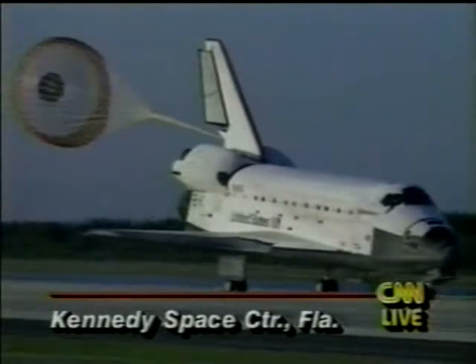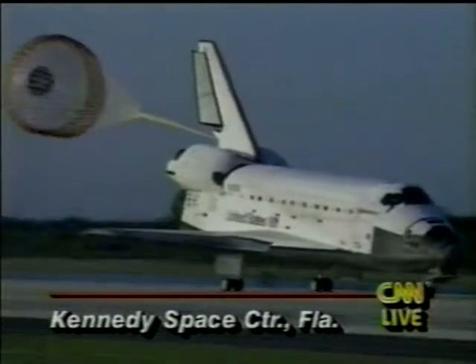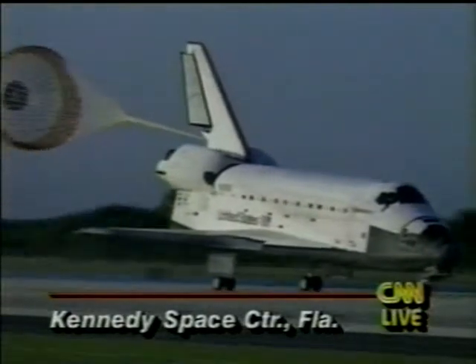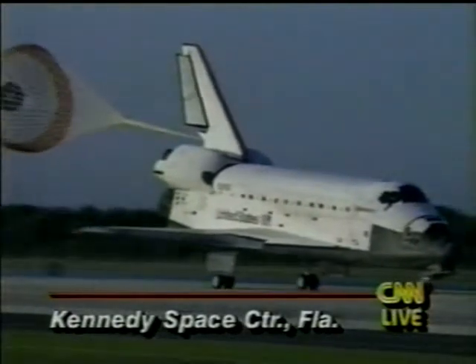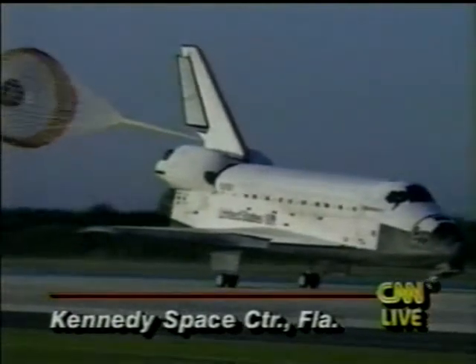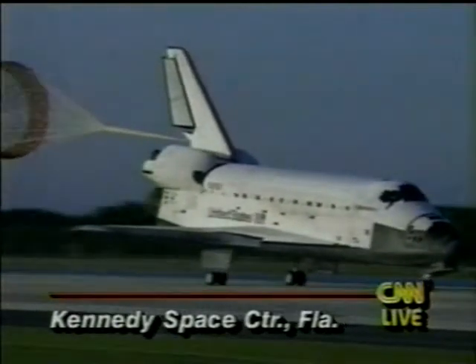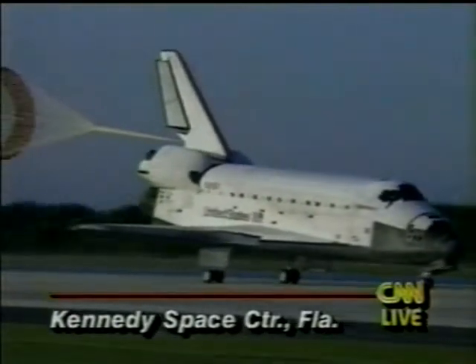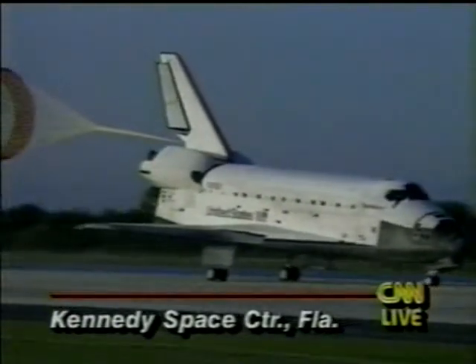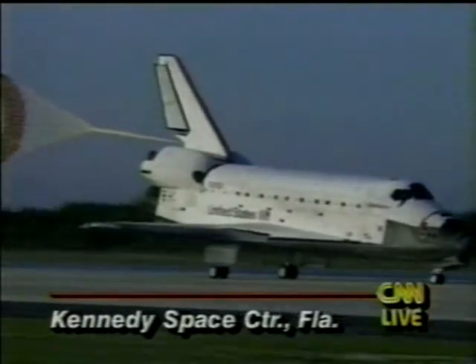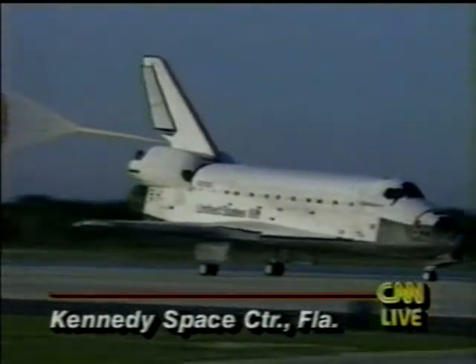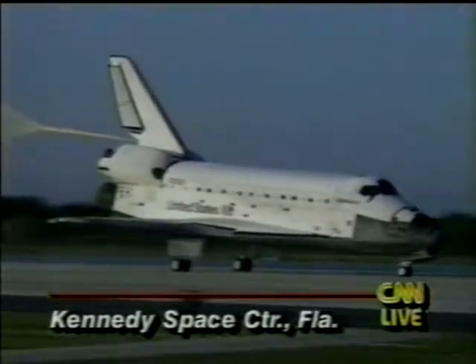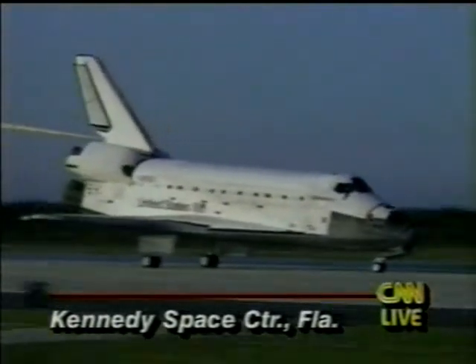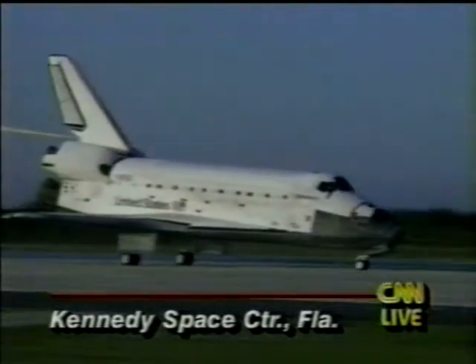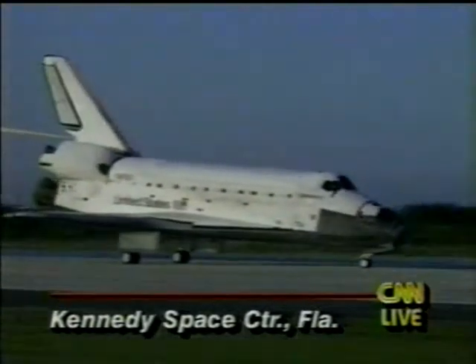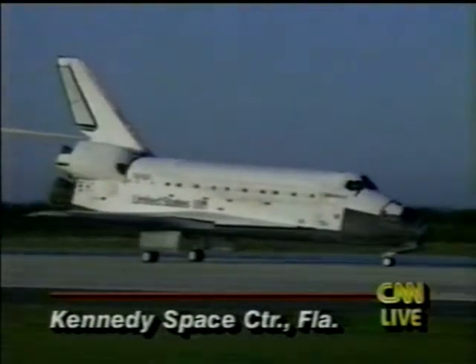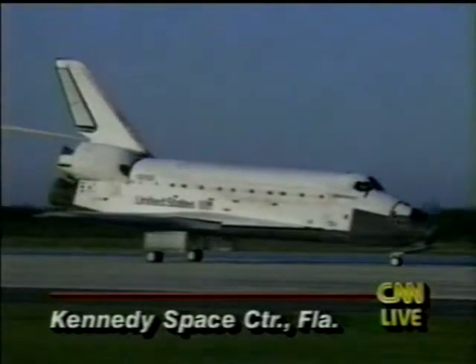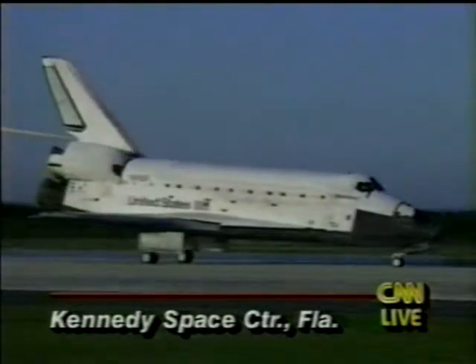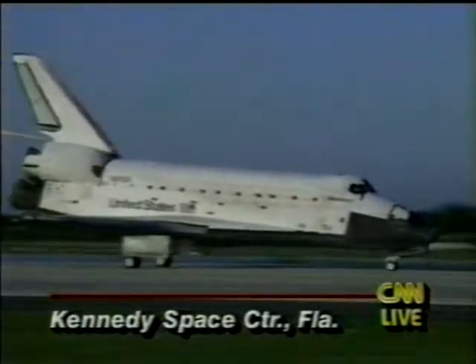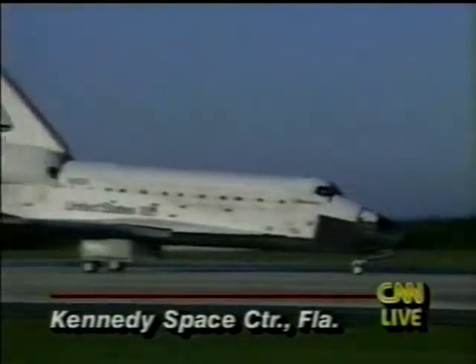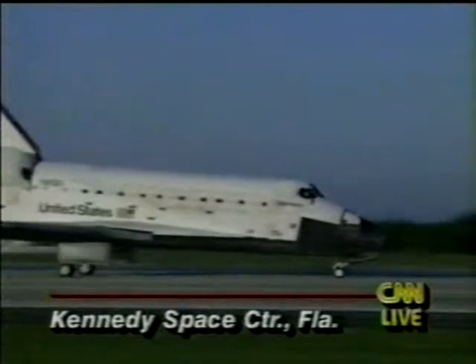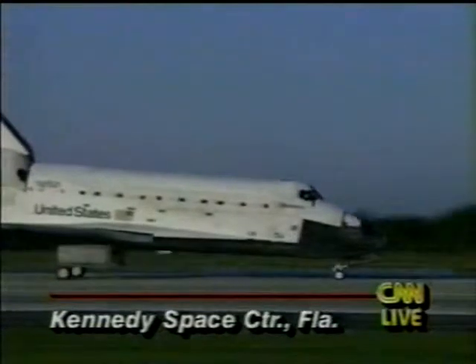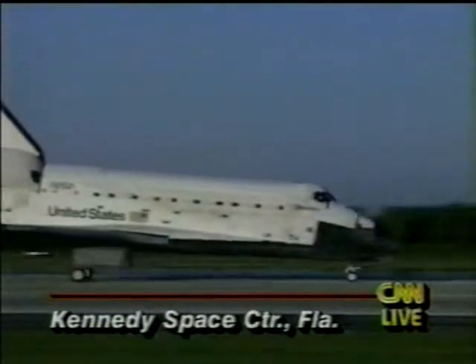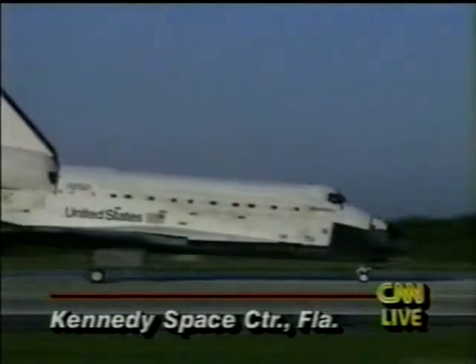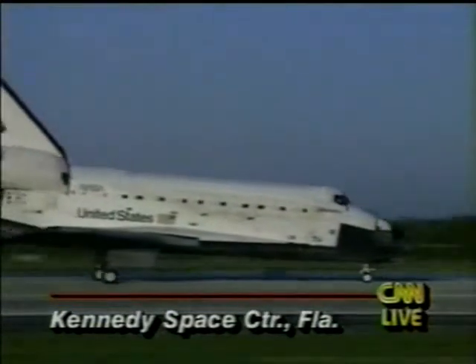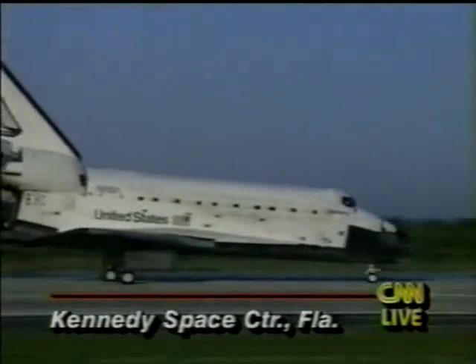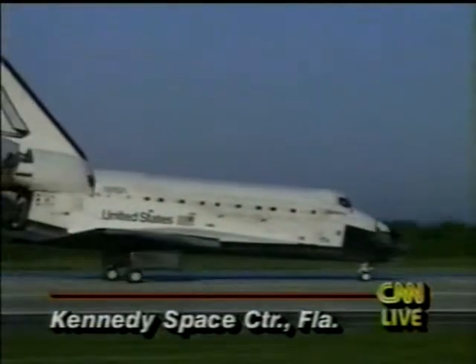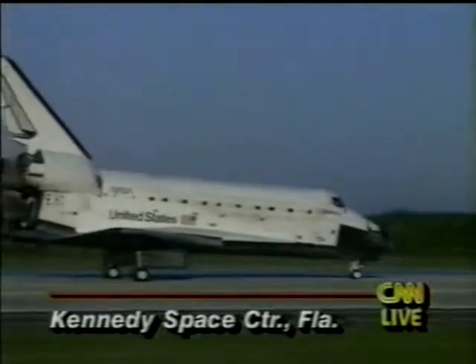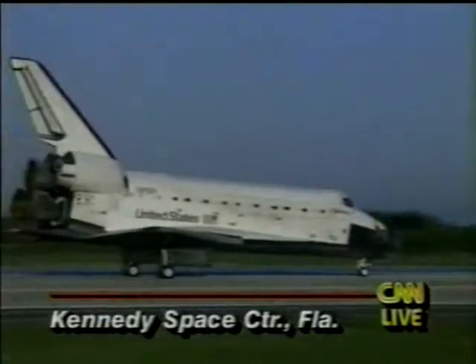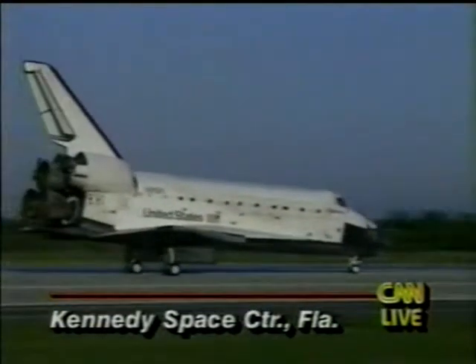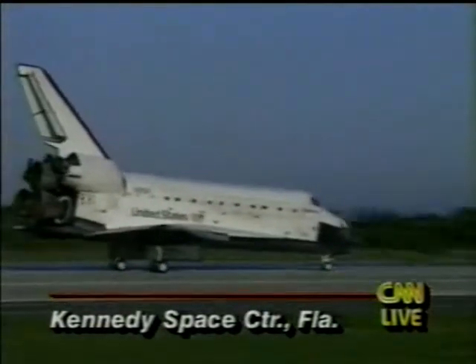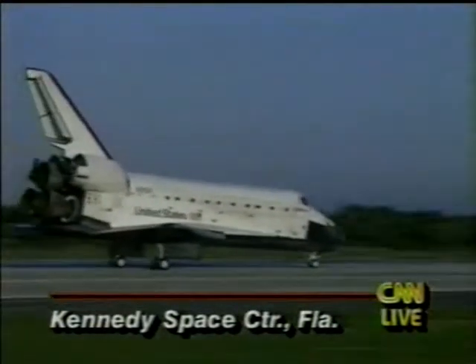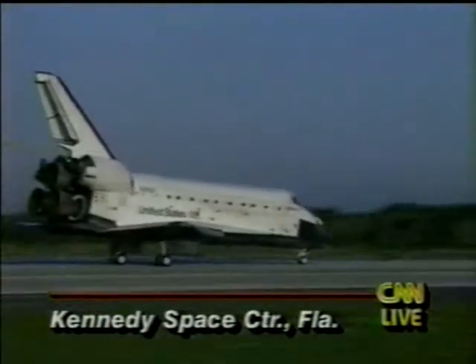Discovery's crew returns with a bounty of new knowledge of the sun, our home planet, and its fragile atmosphere. Discovery rolling out on runway 33.